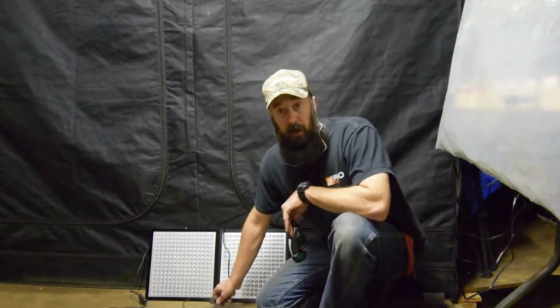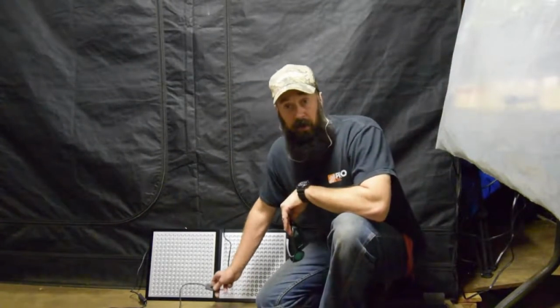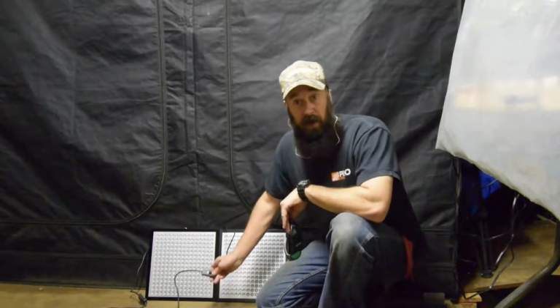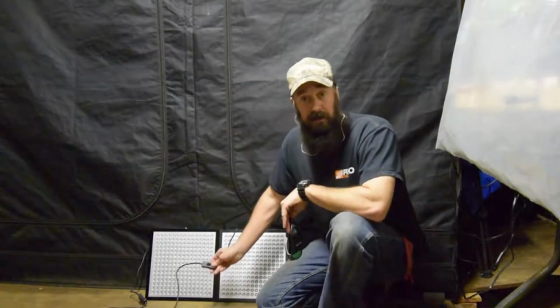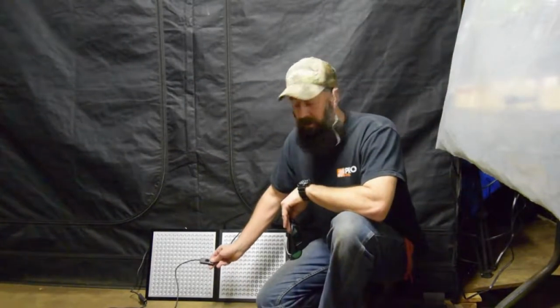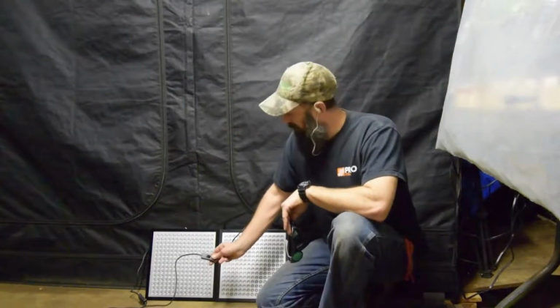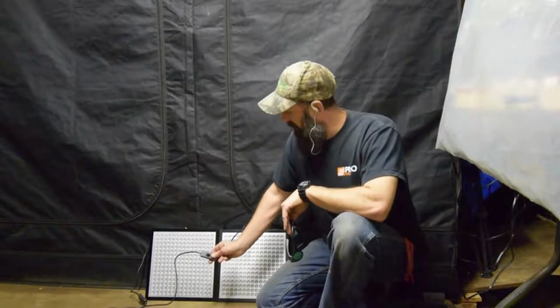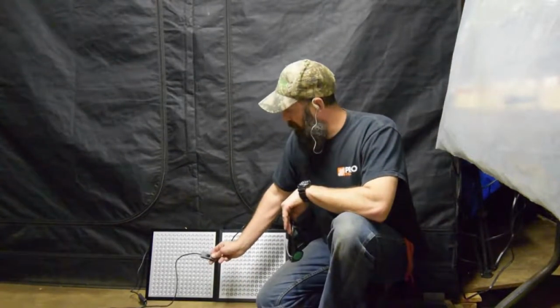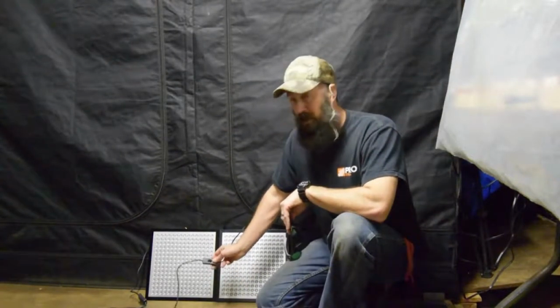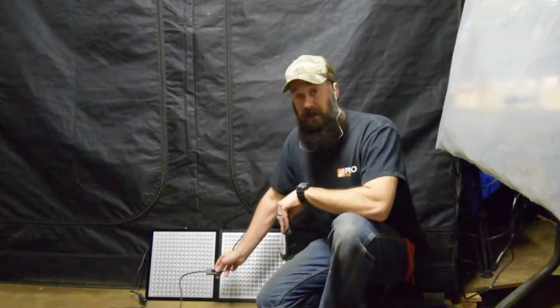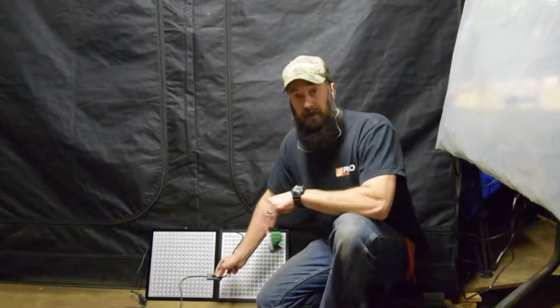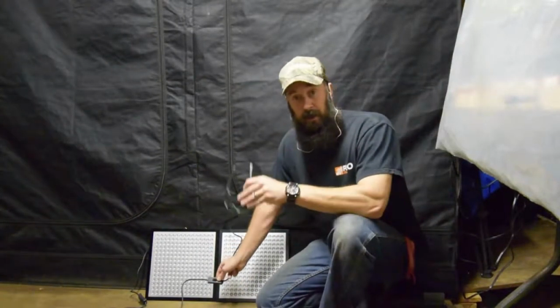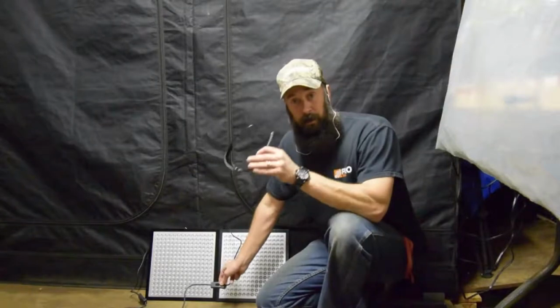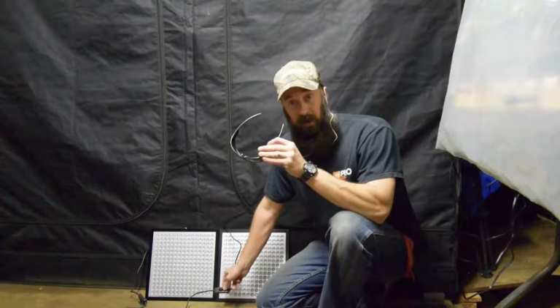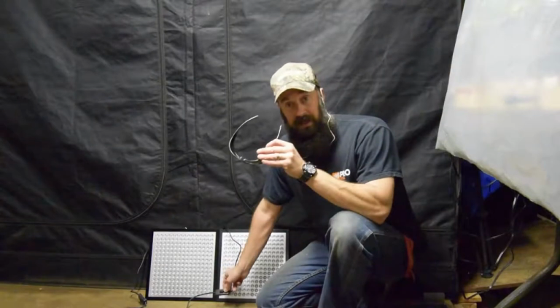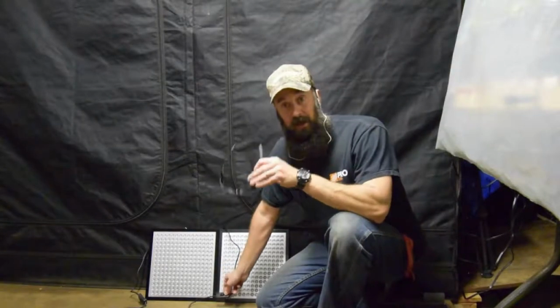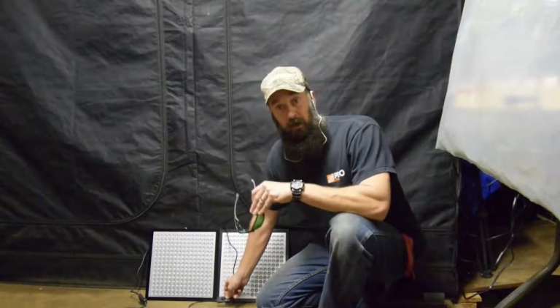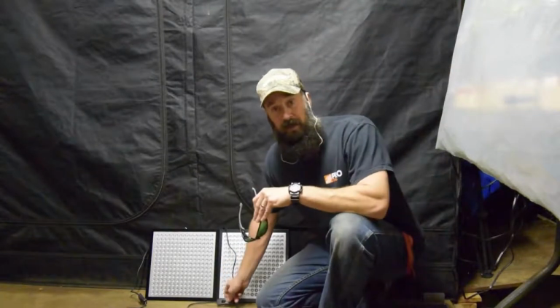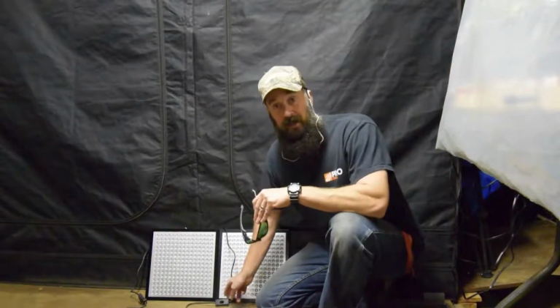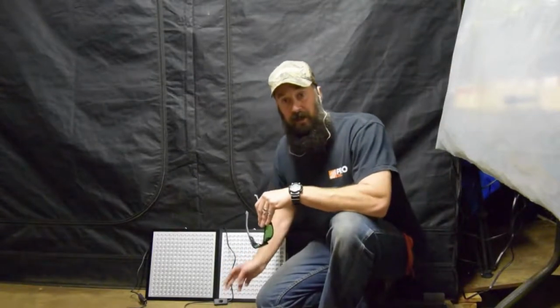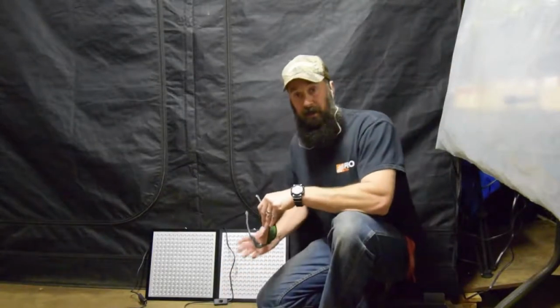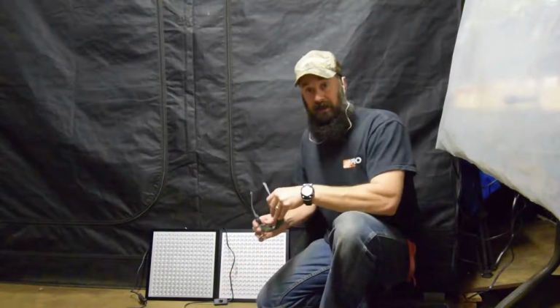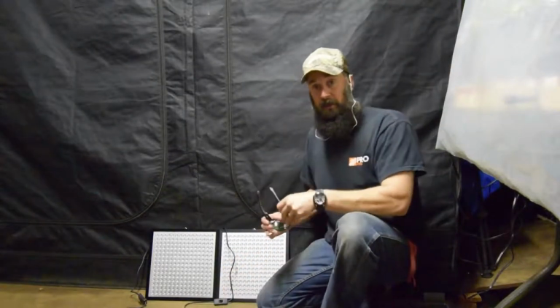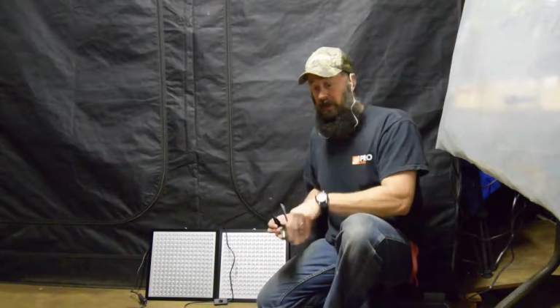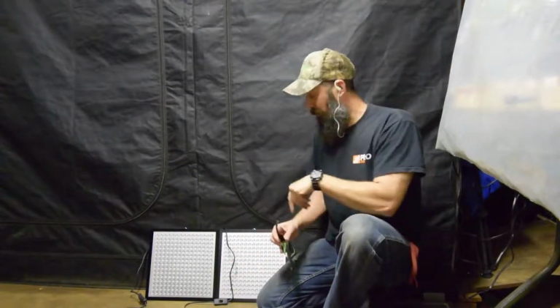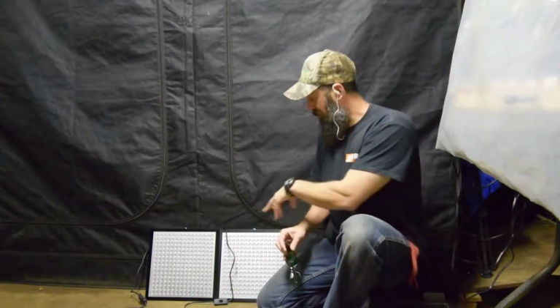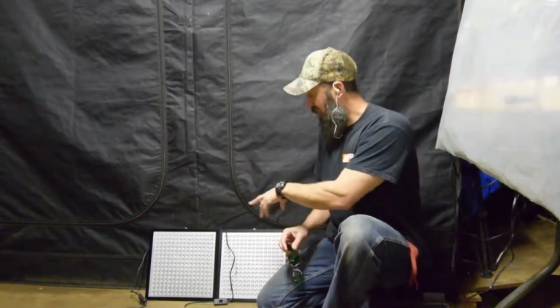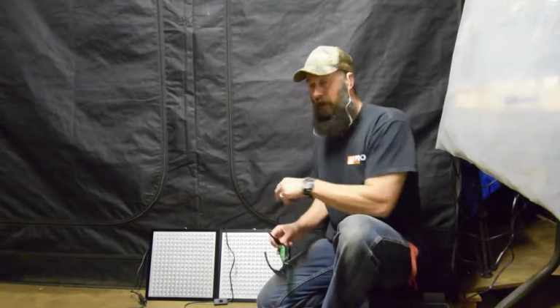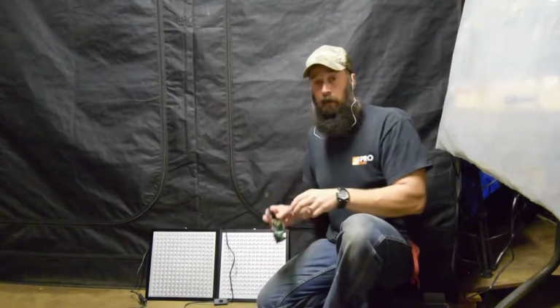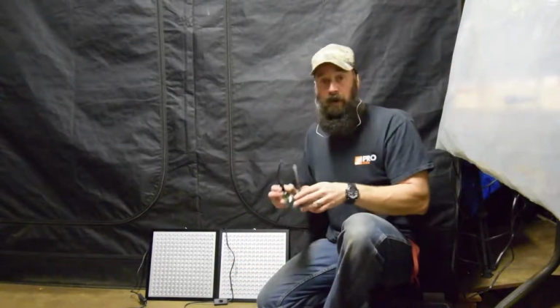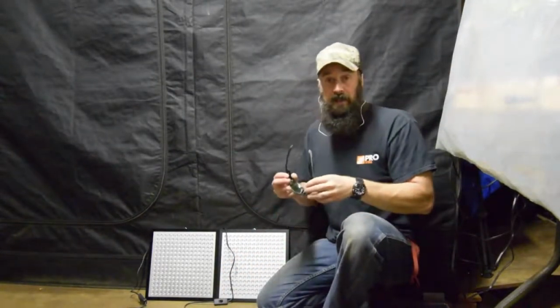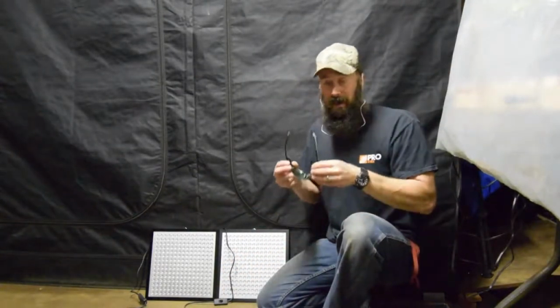These do have individual switches to turn them on and off, which is kind of nice. So I'm going to put my LED goggles on here and give you guys a little sample of how bright they are.